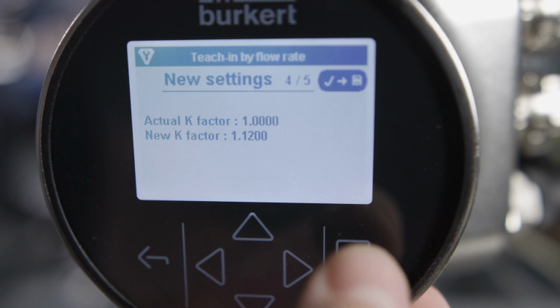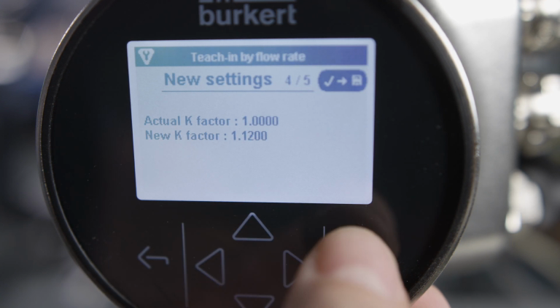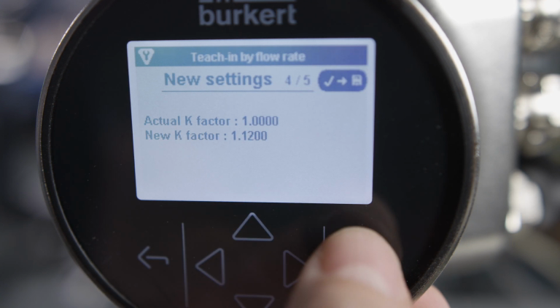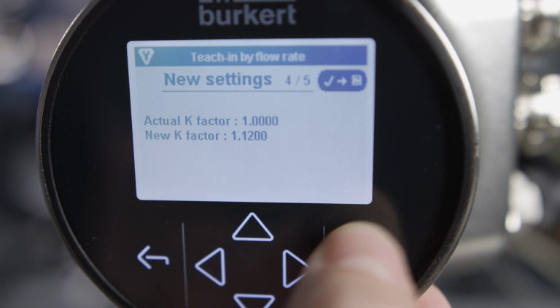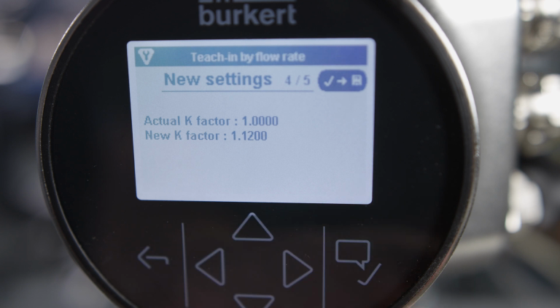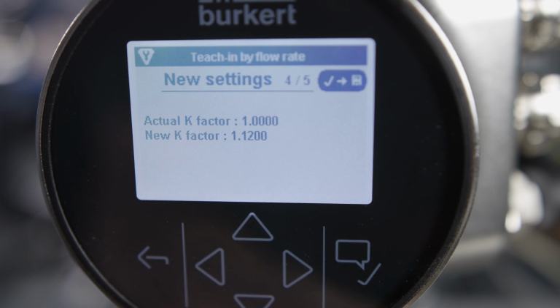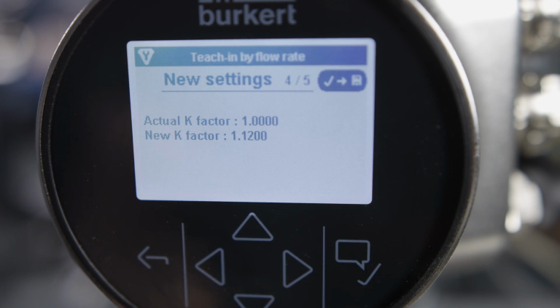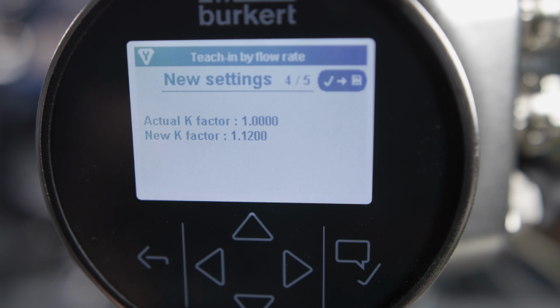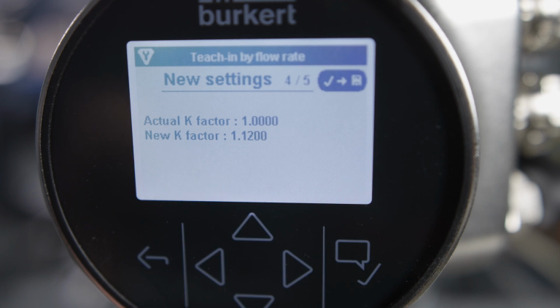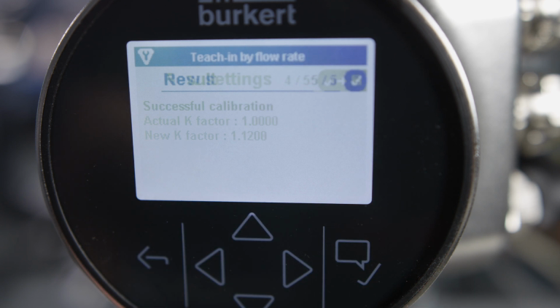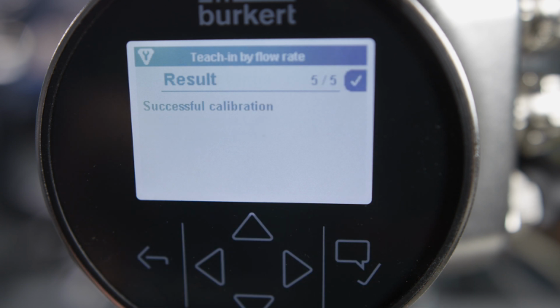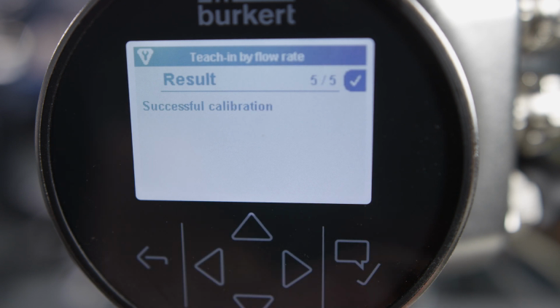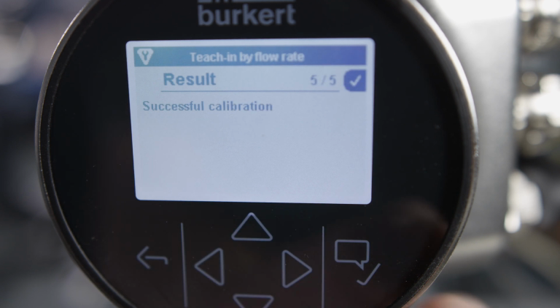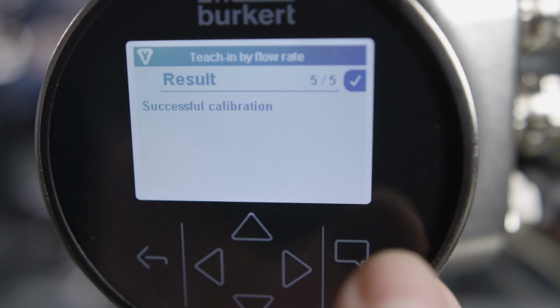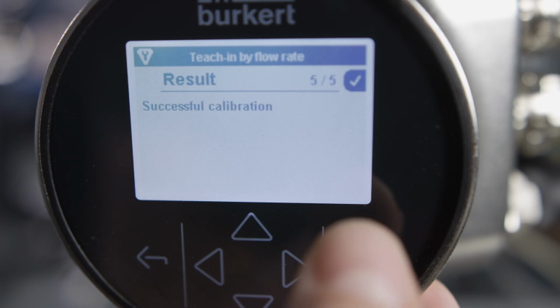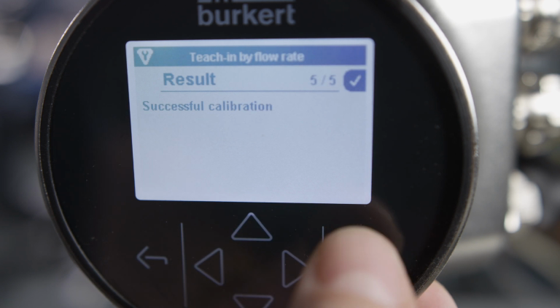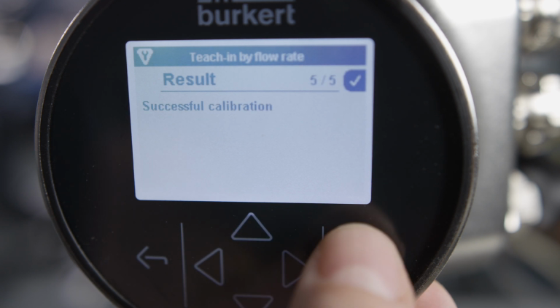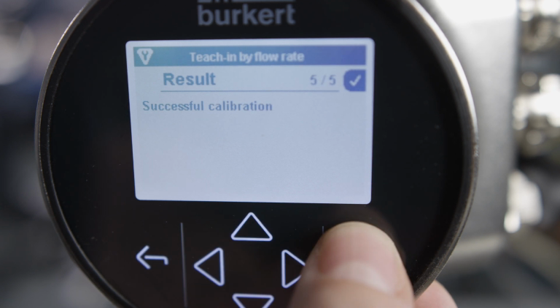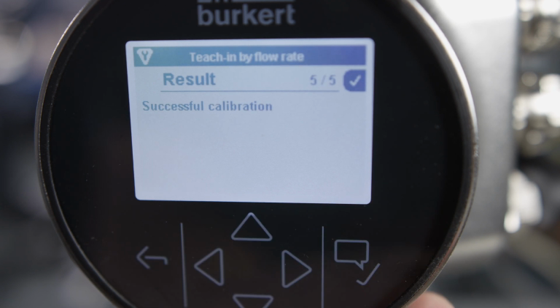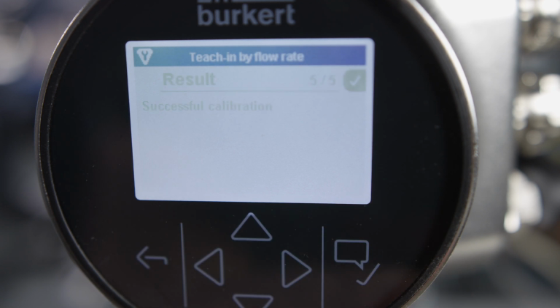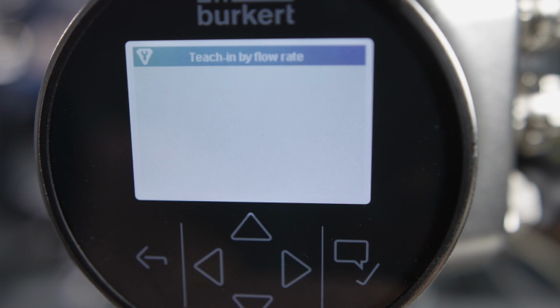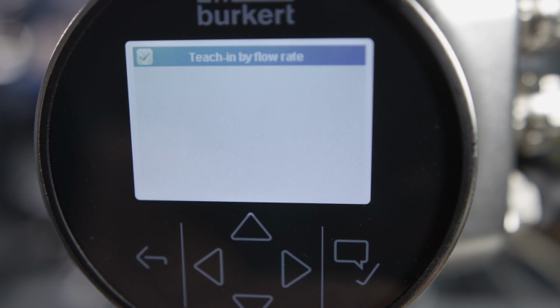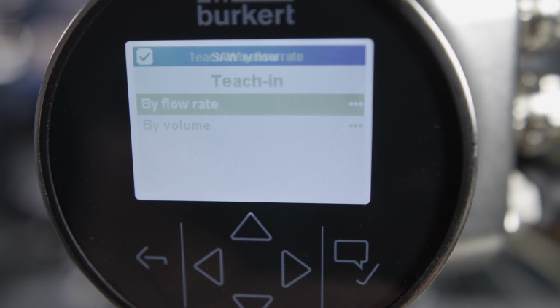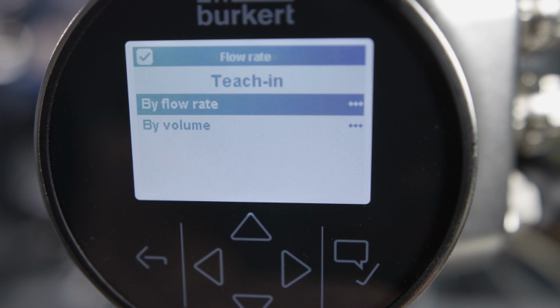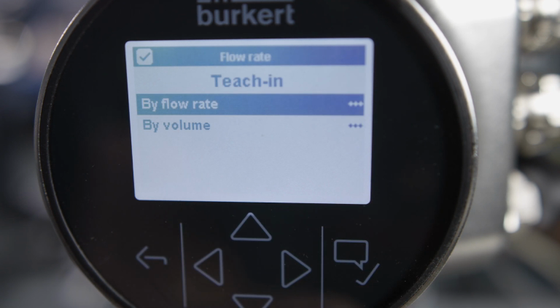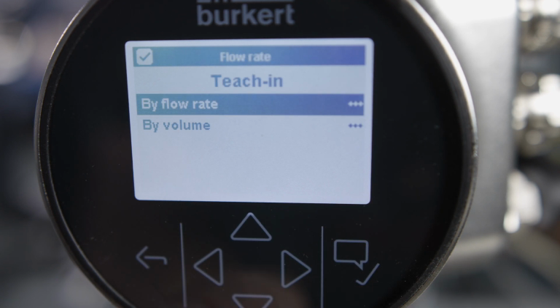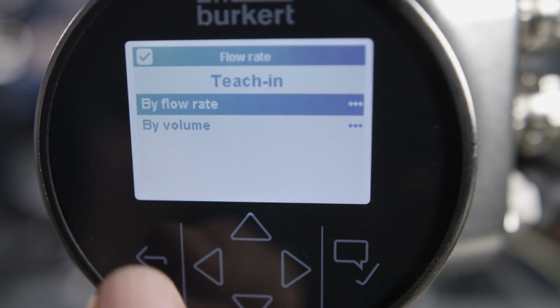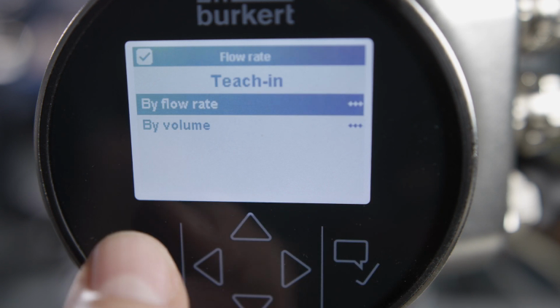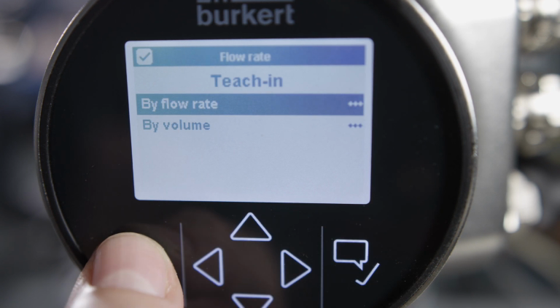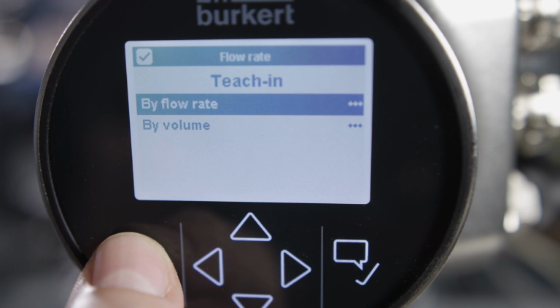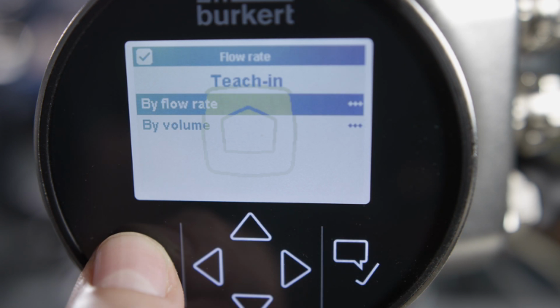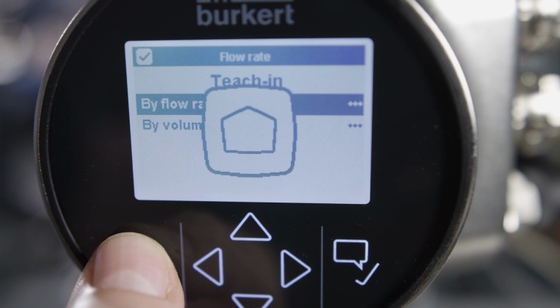Confirm to use this new K-factor for flow measurement. Calibration at the device has now been completed.